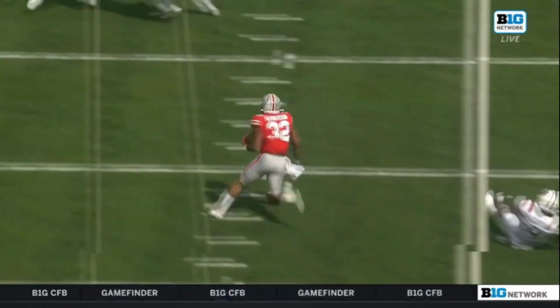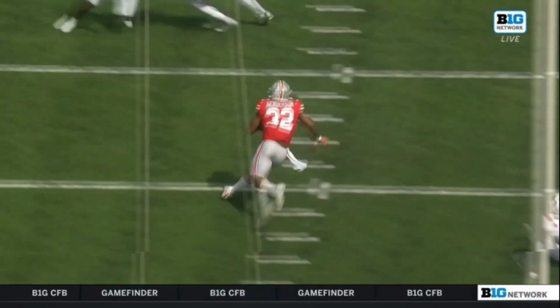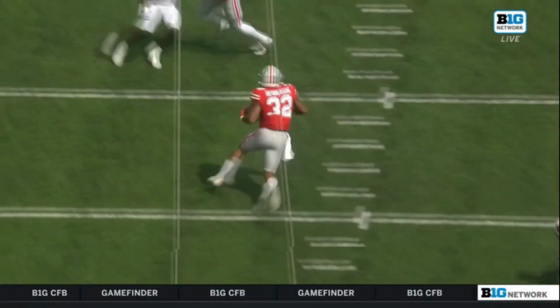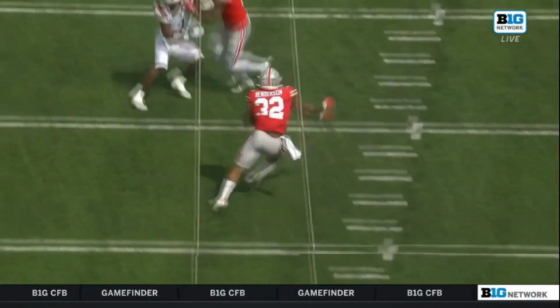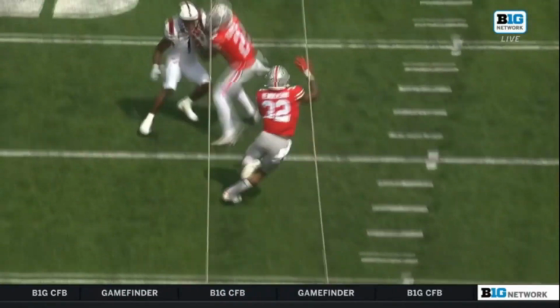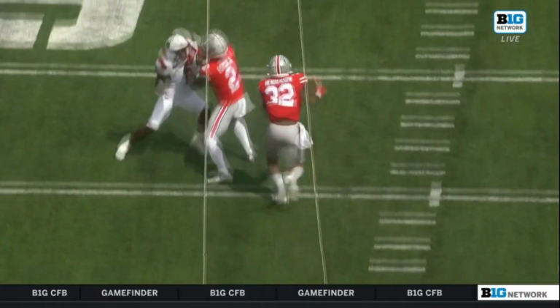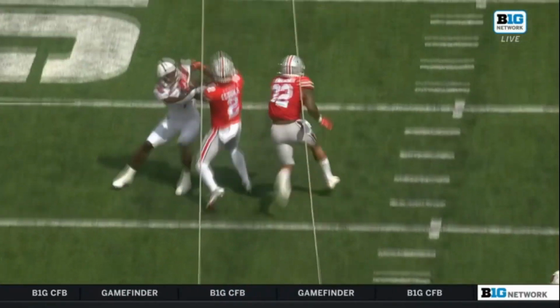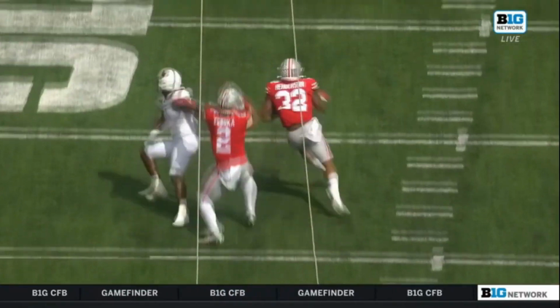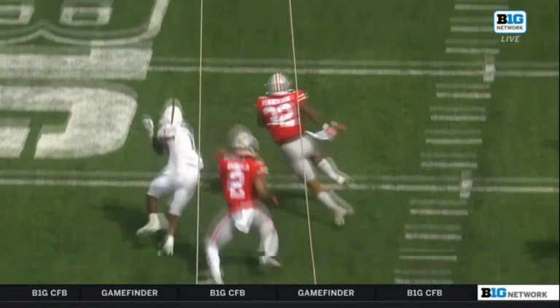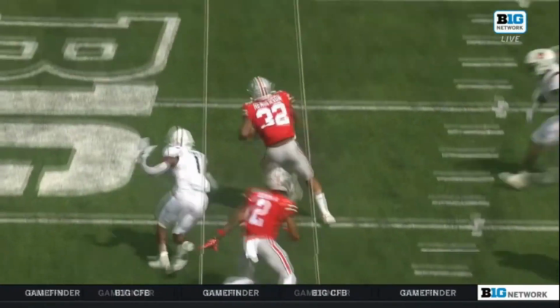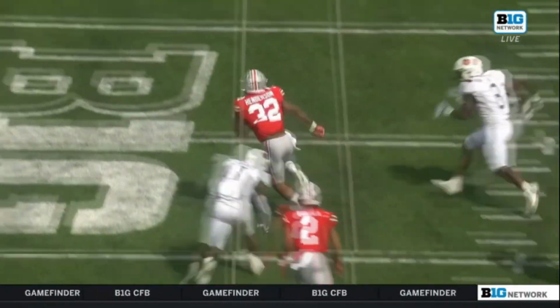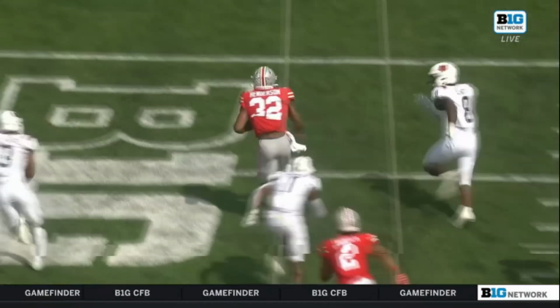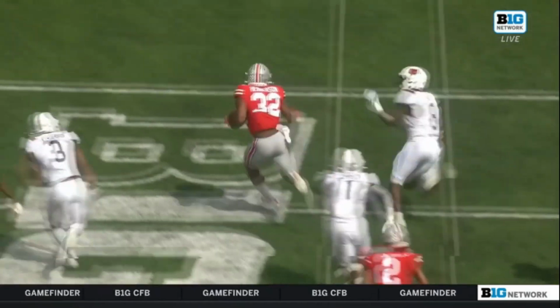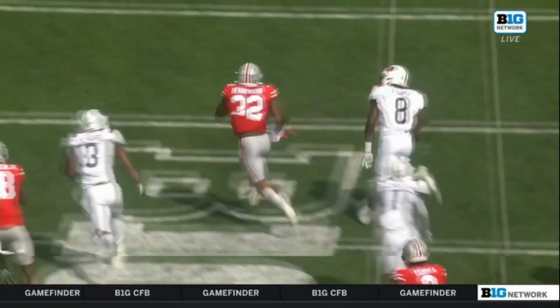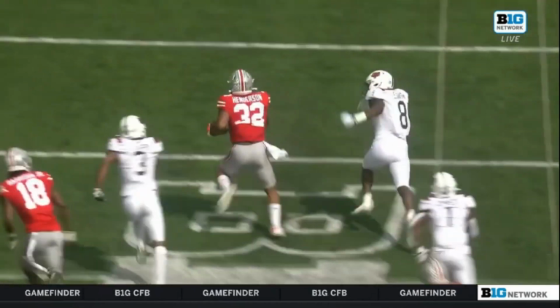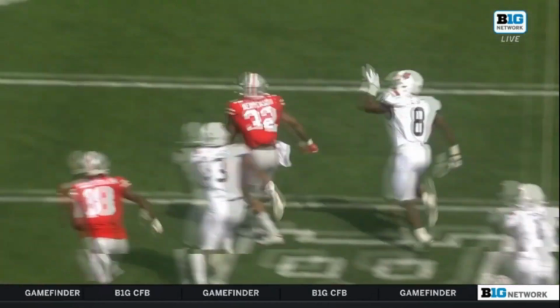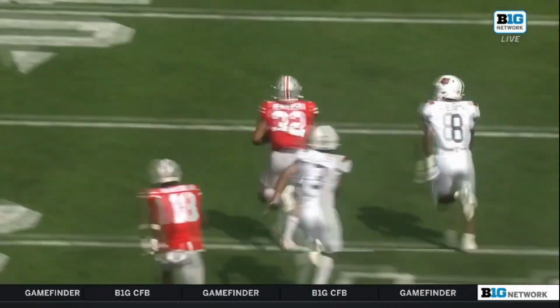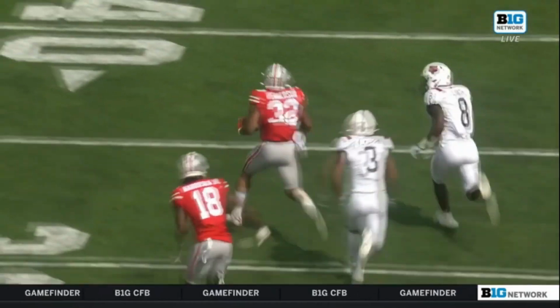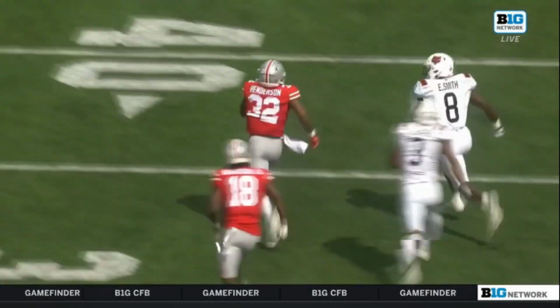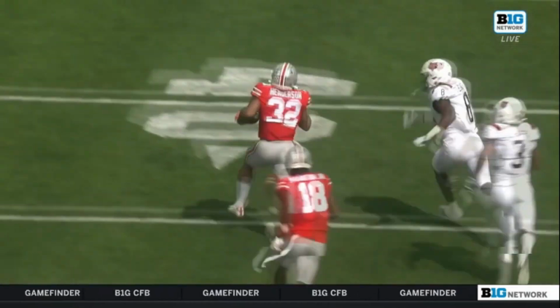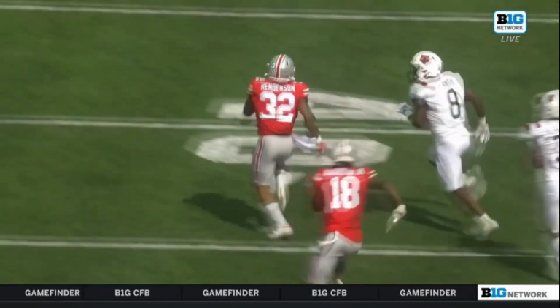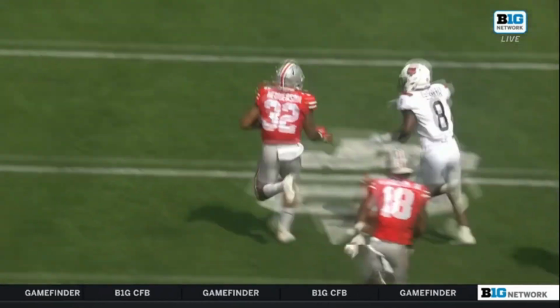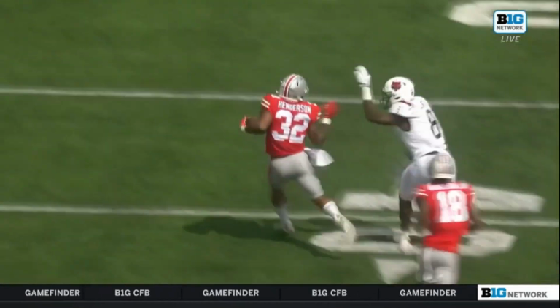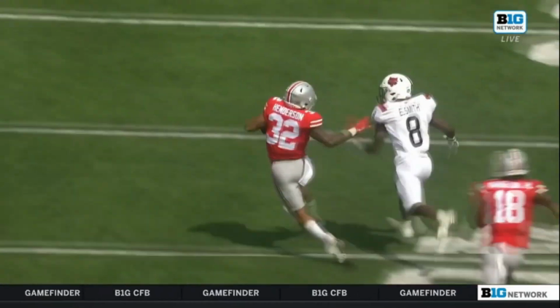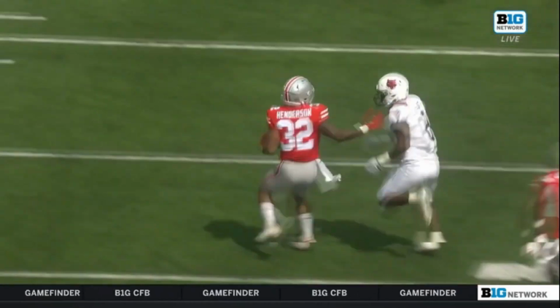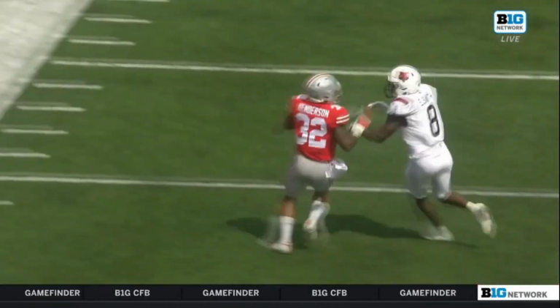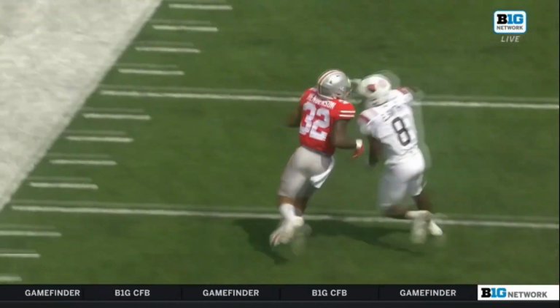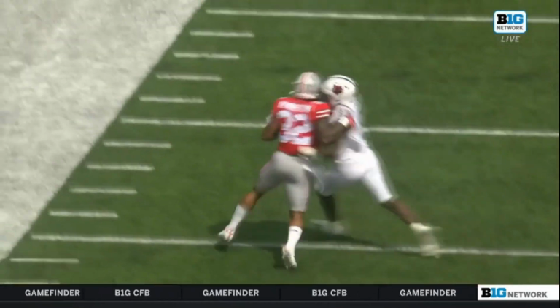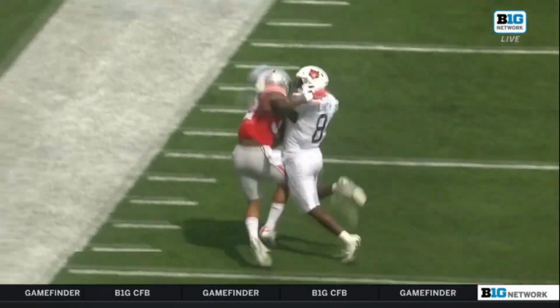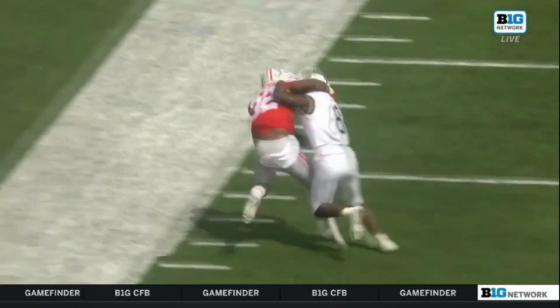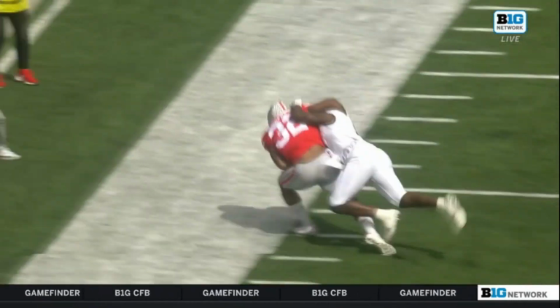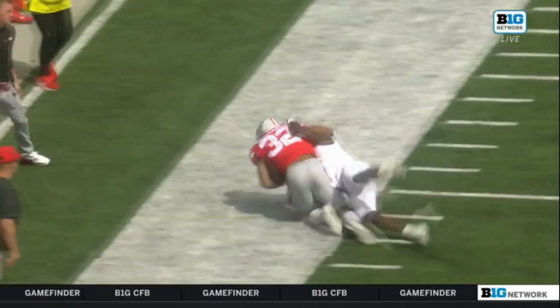That was an excellent job there on the left side of the offensive line, Paris Johnson Jr.